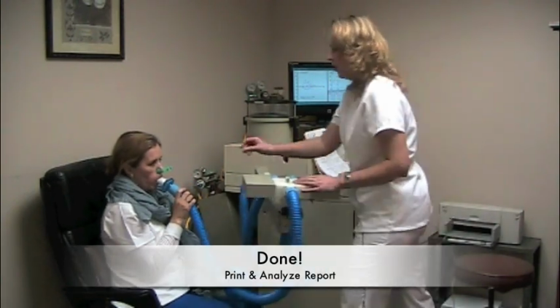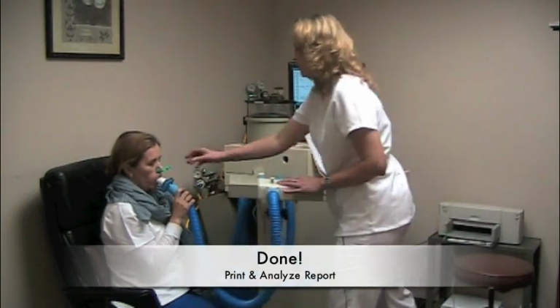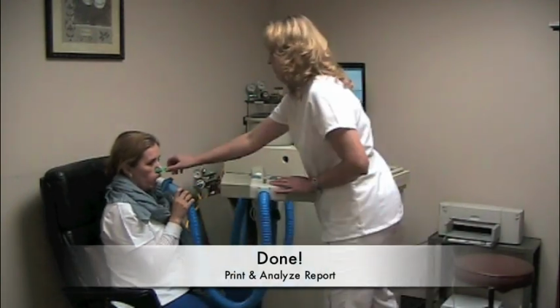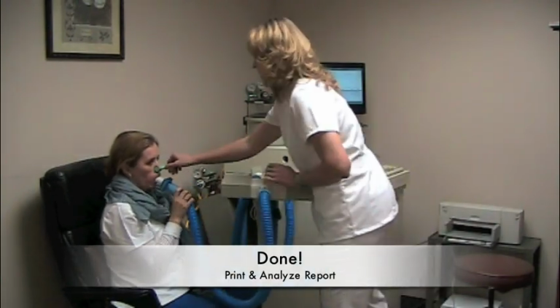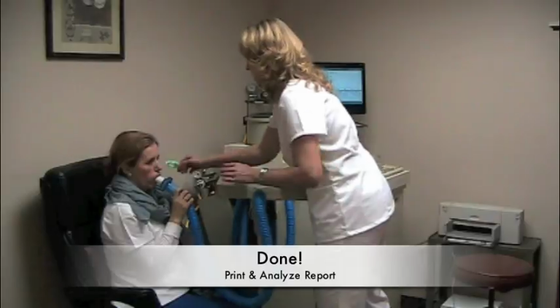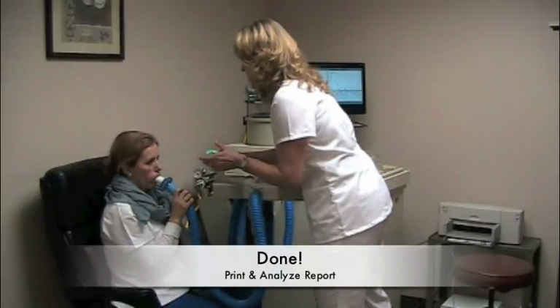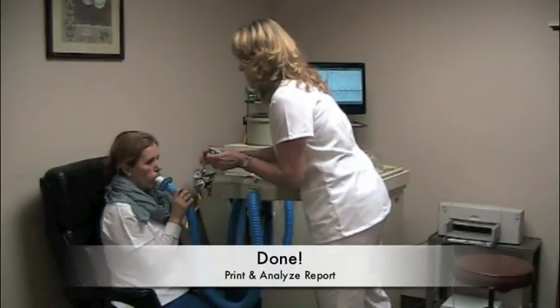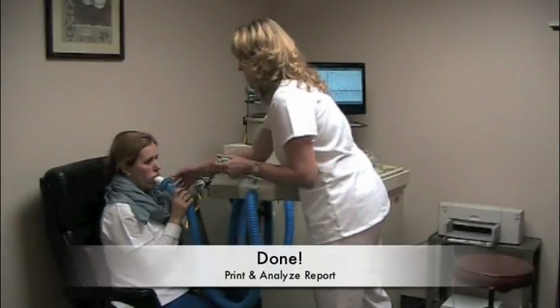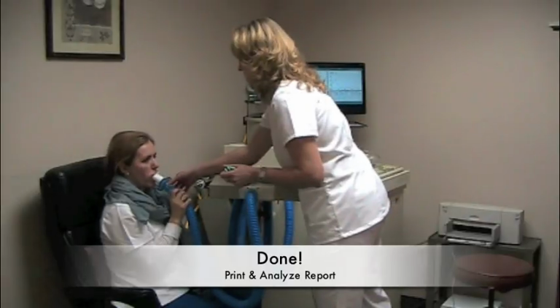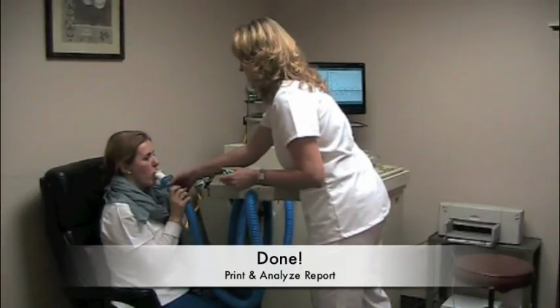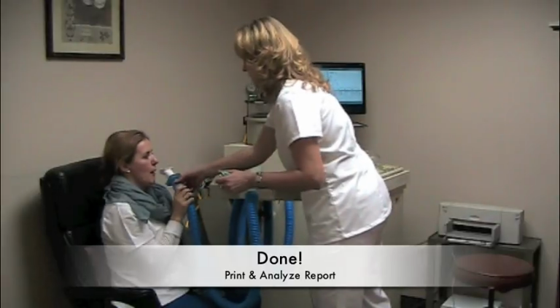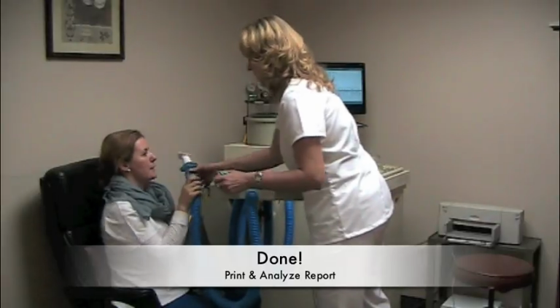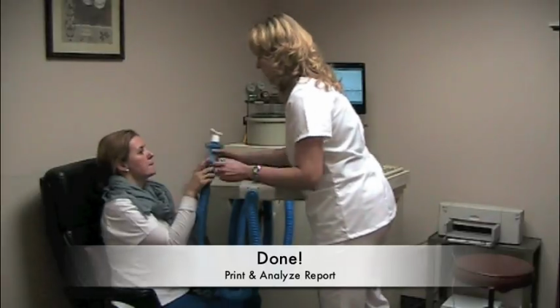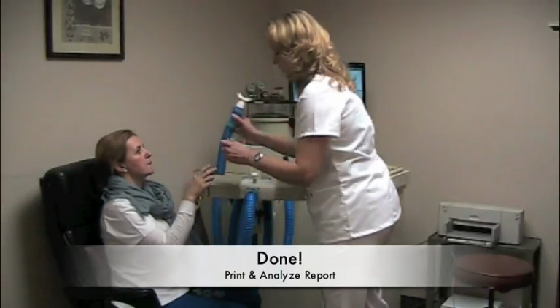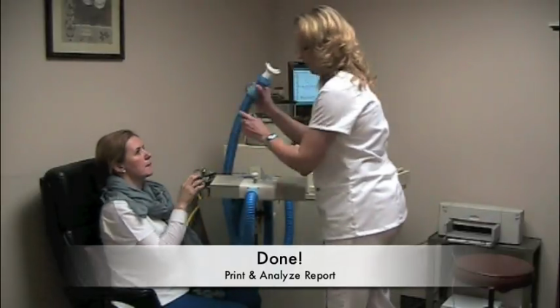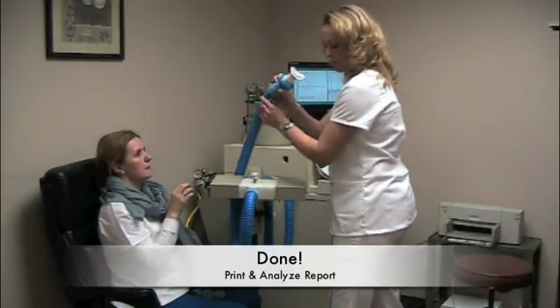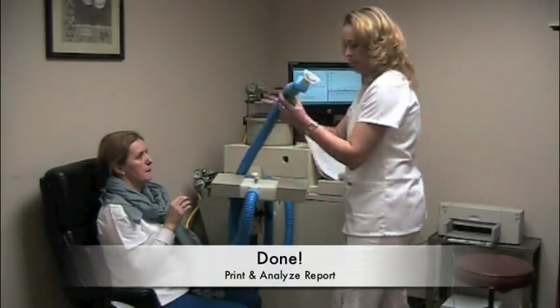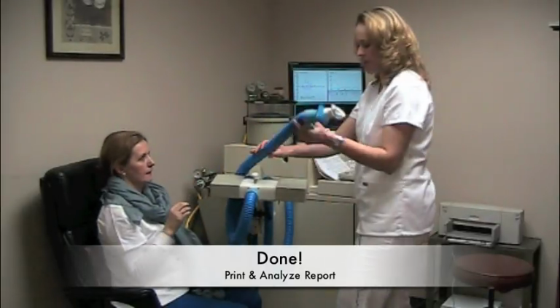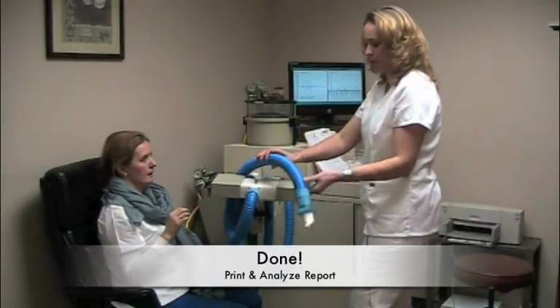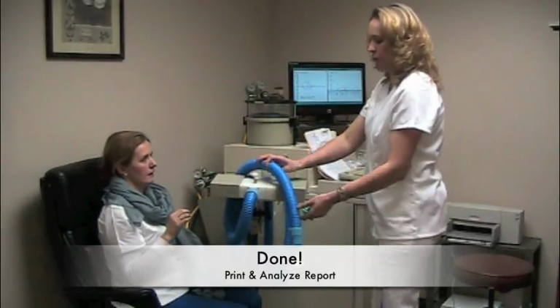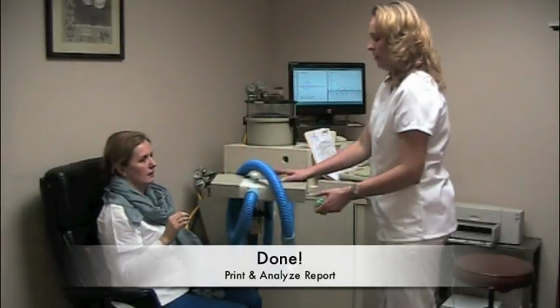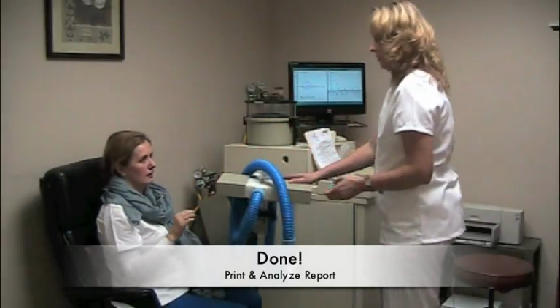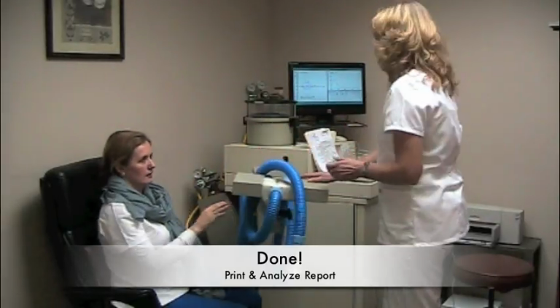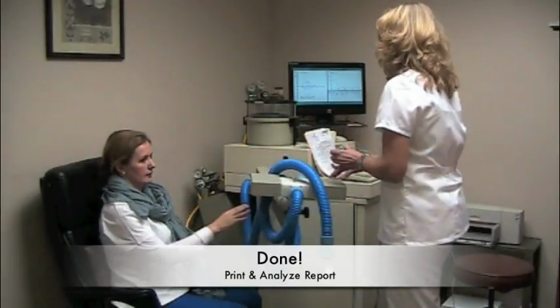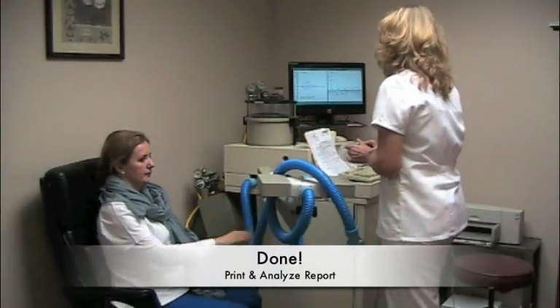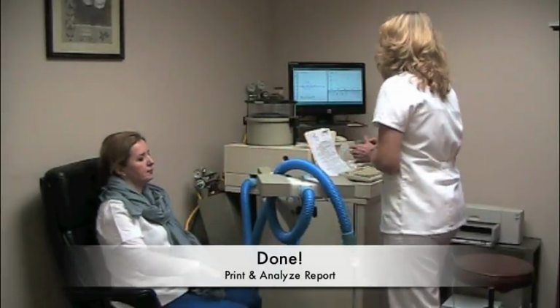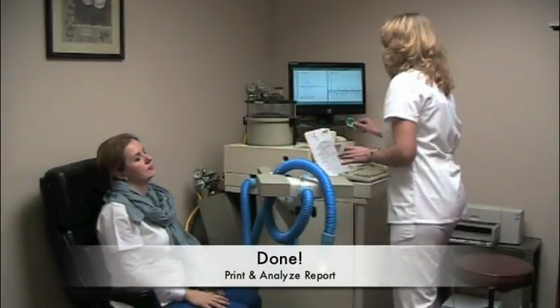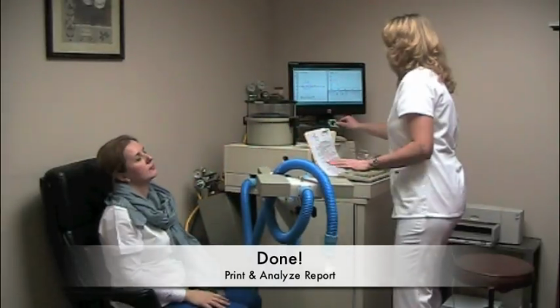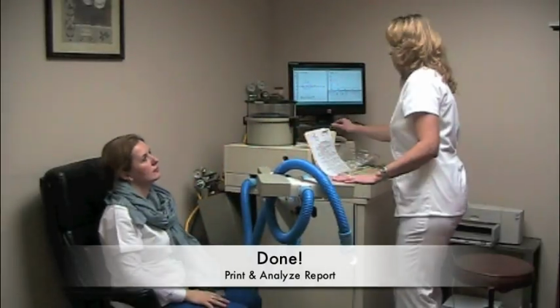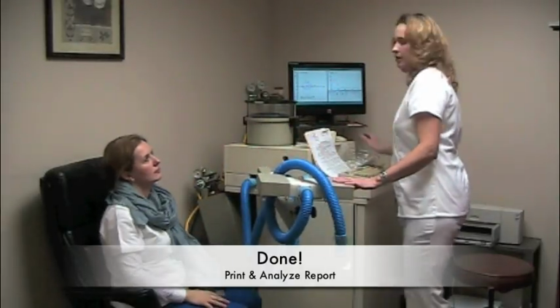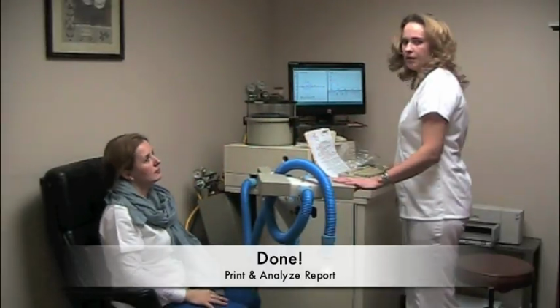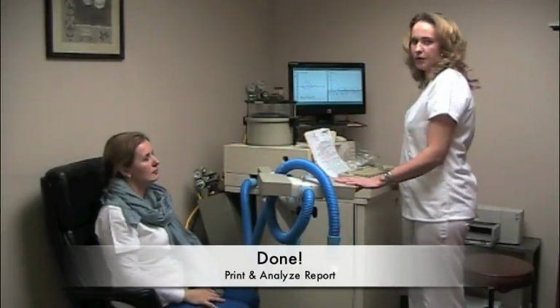The test is done. Now we're going to print the report and the doctor will review it.